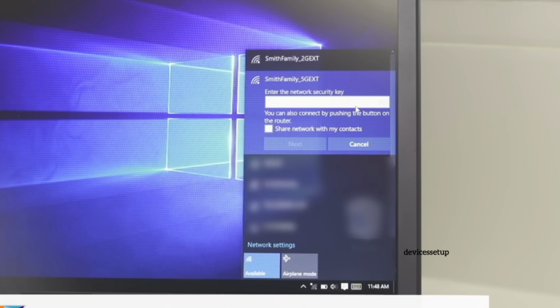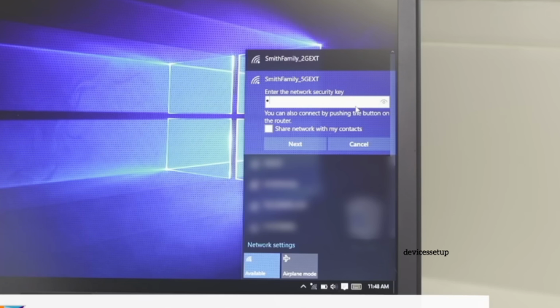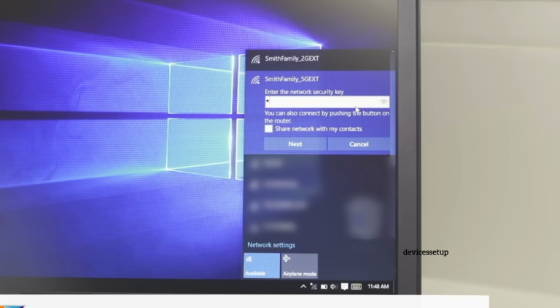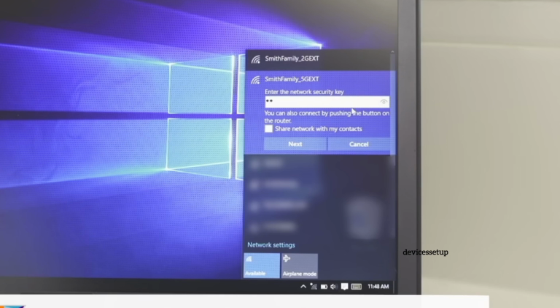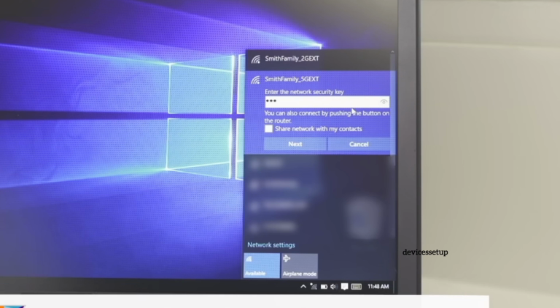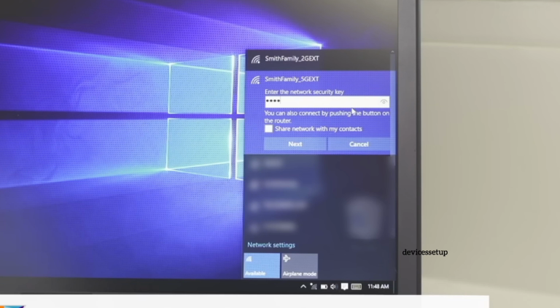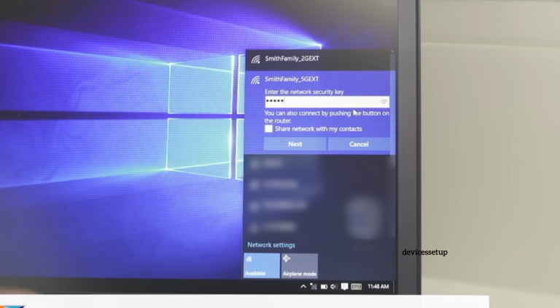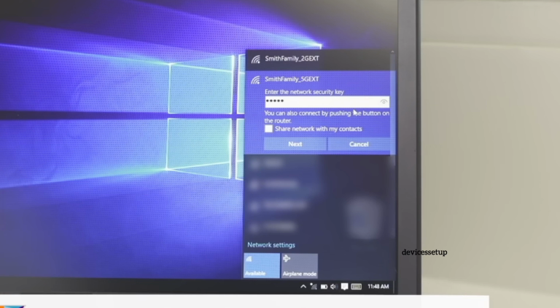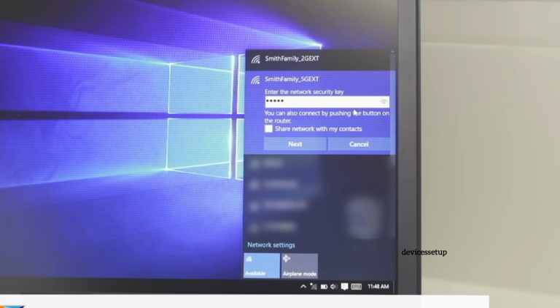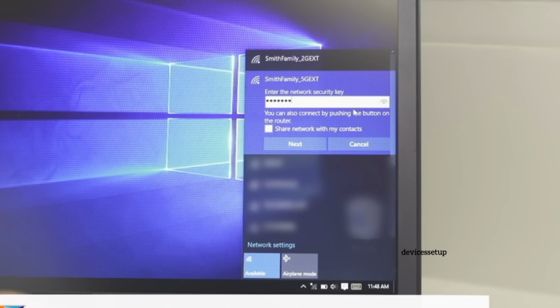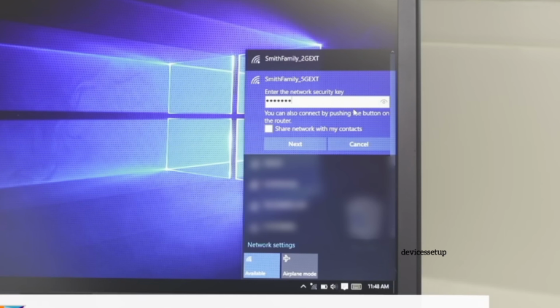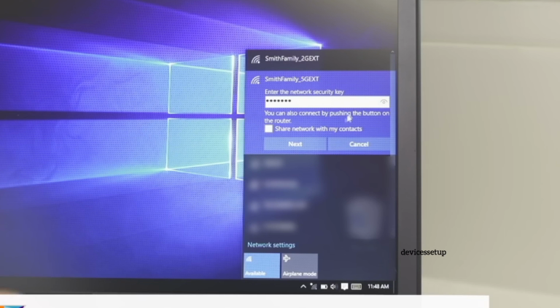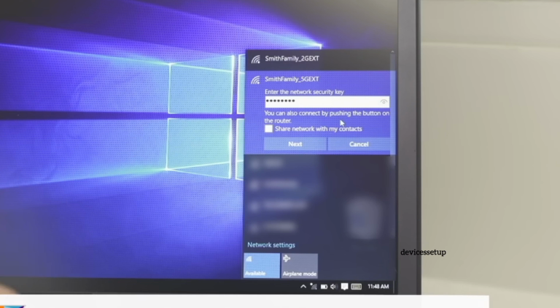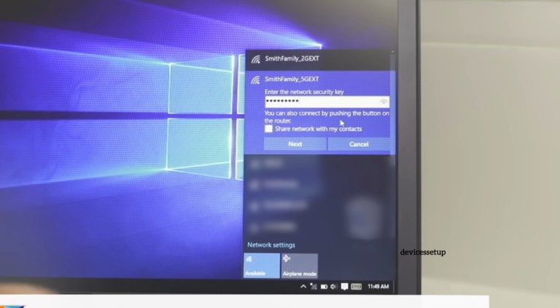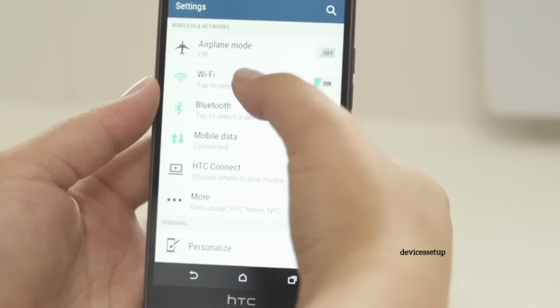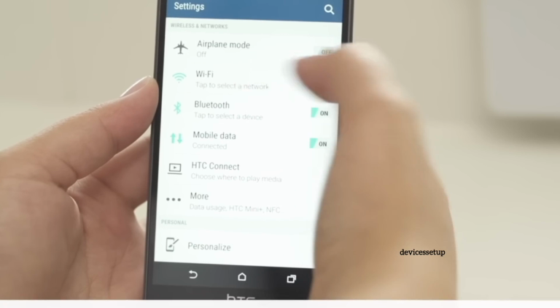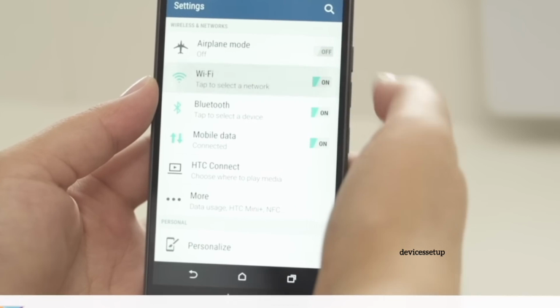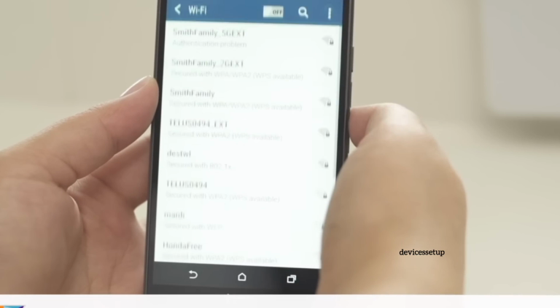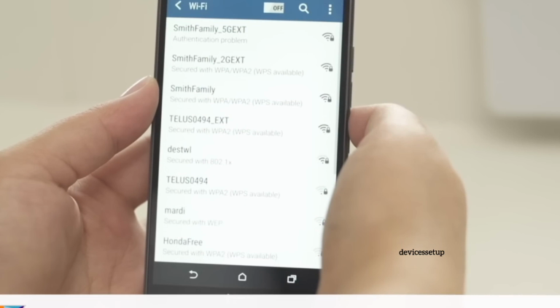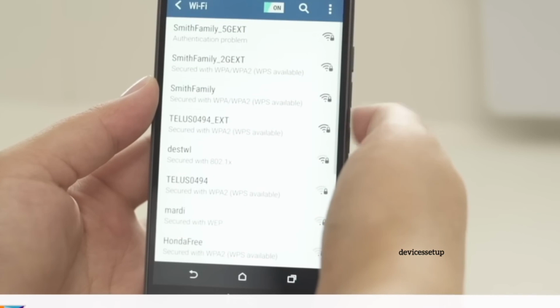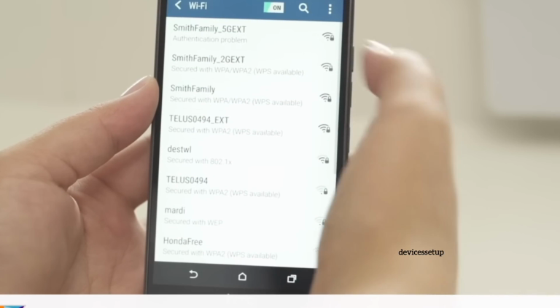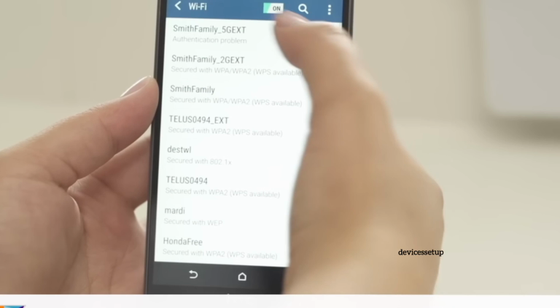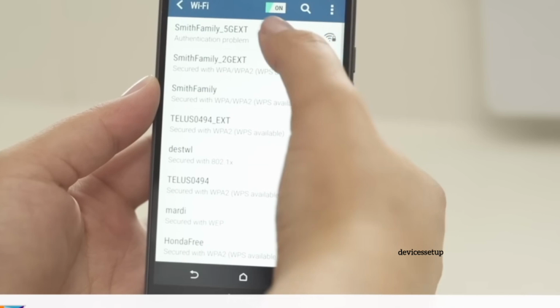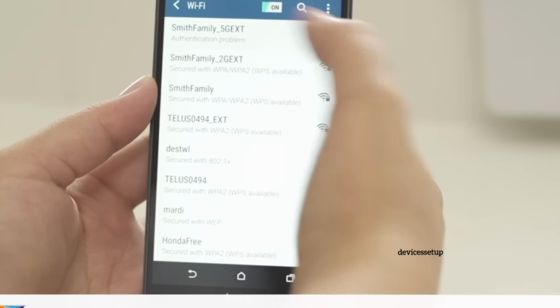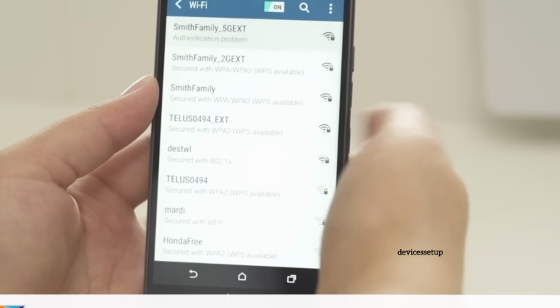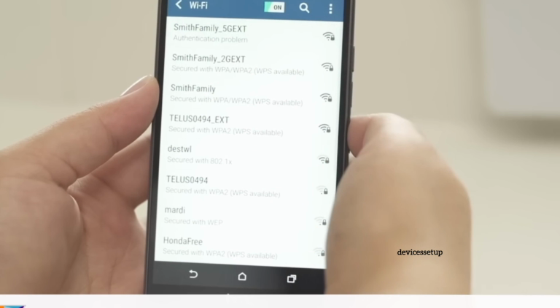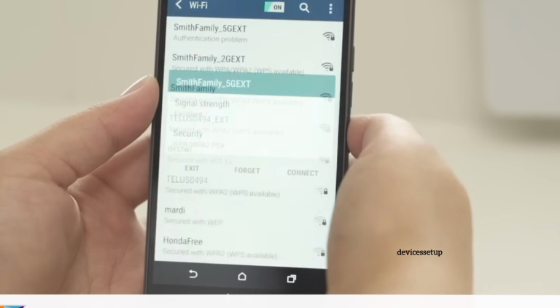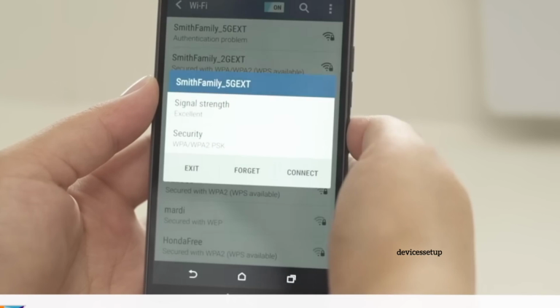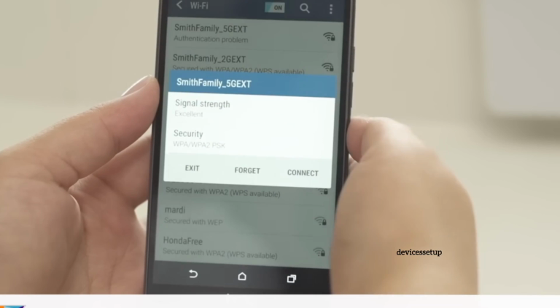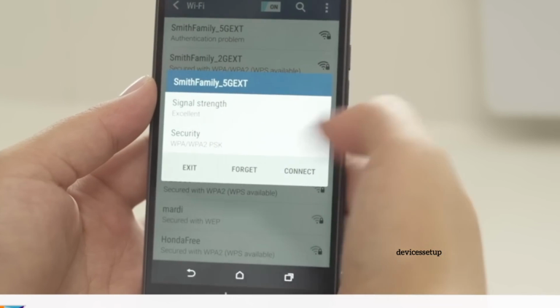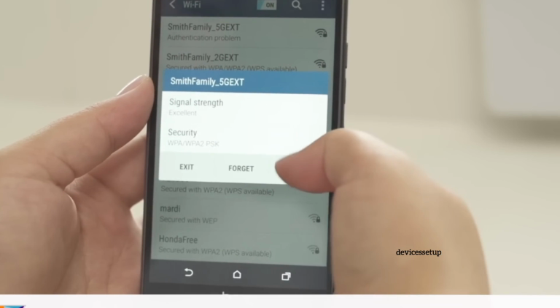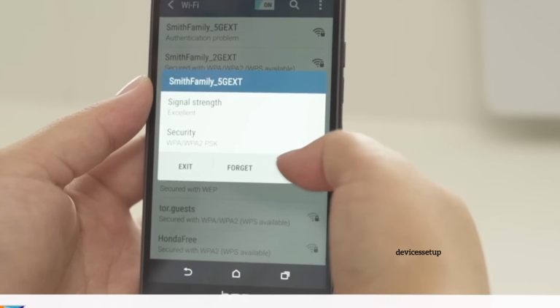You can connect to it using the same password as your router's Wi-Fi password. This is how you can set up your Falsmit Wi-Fi booster.